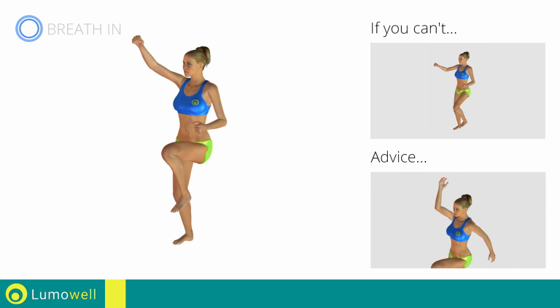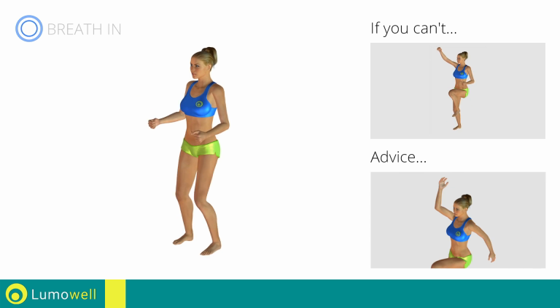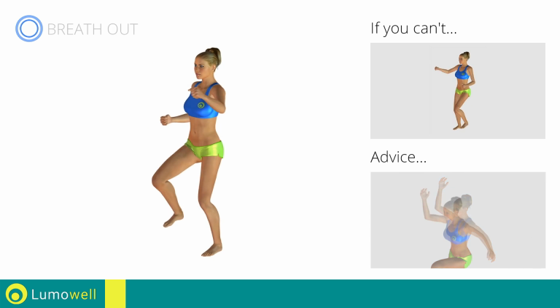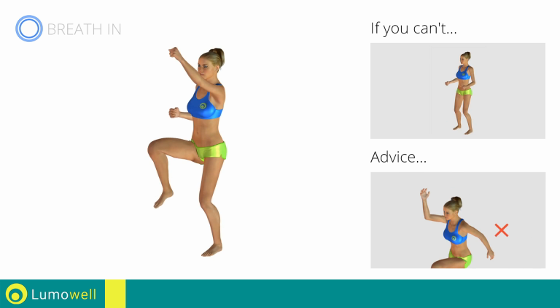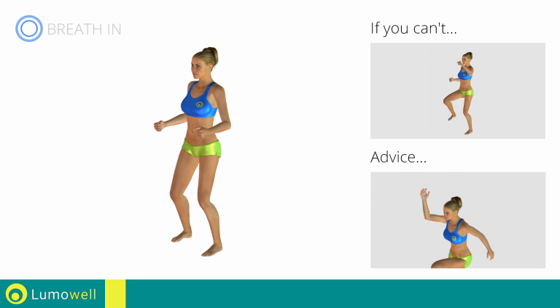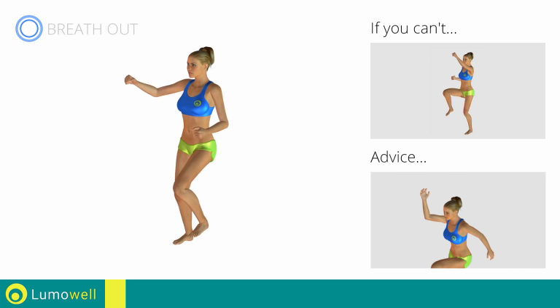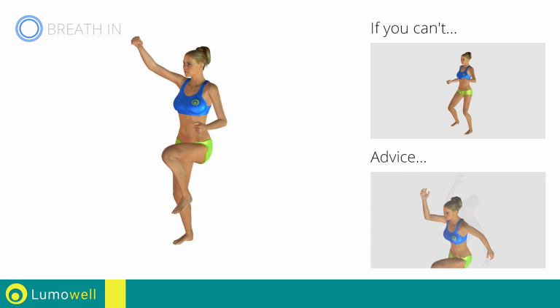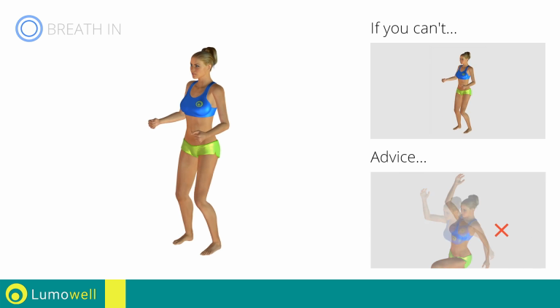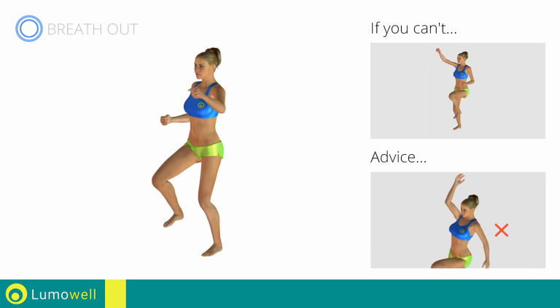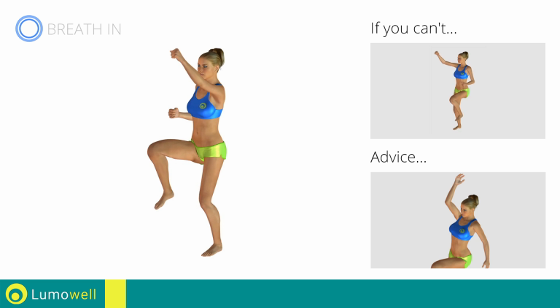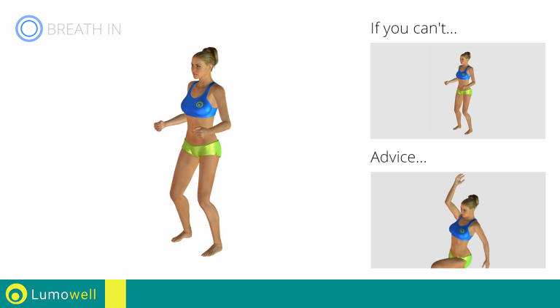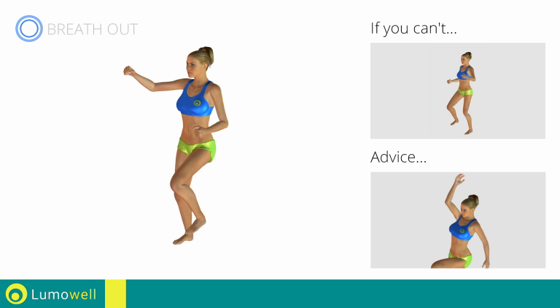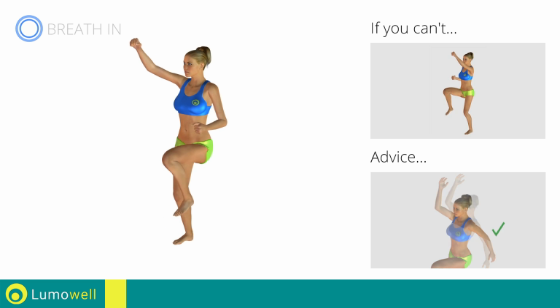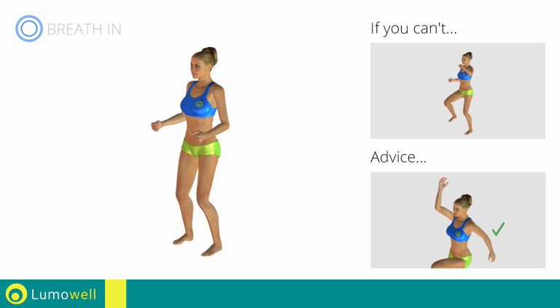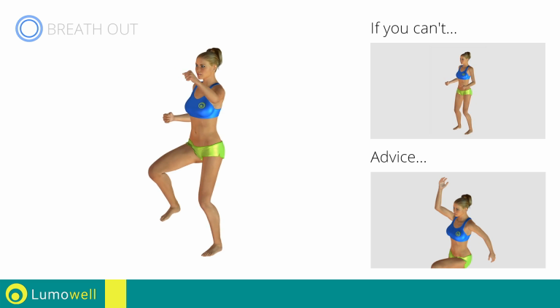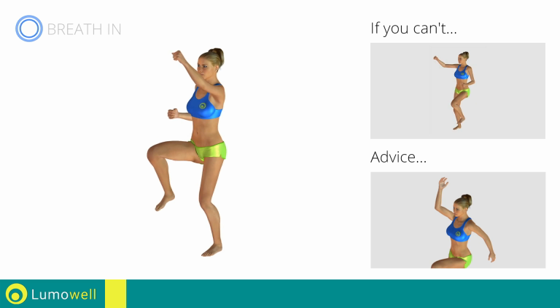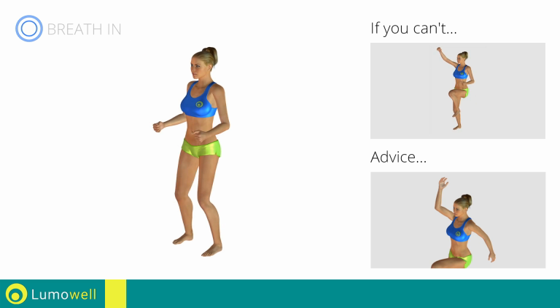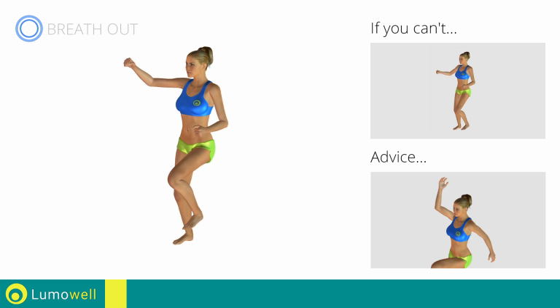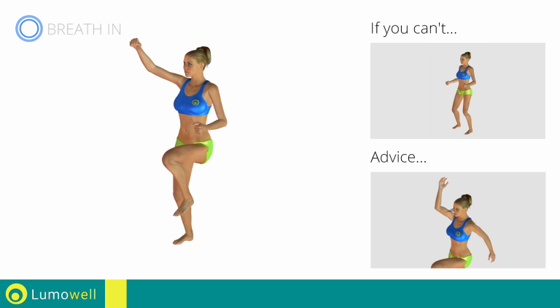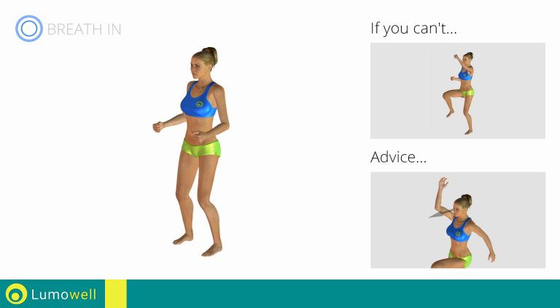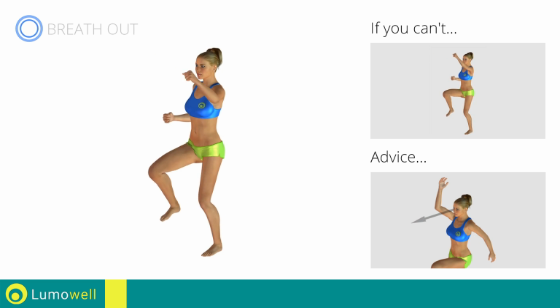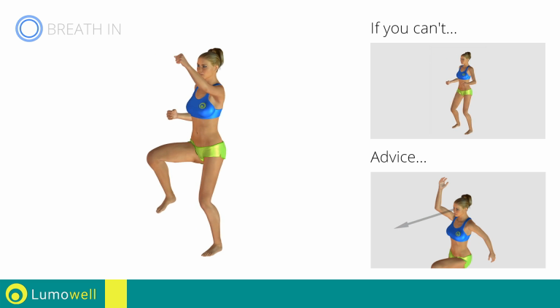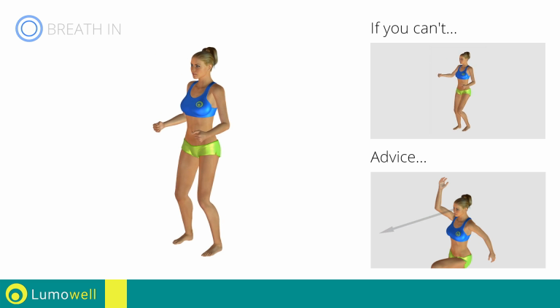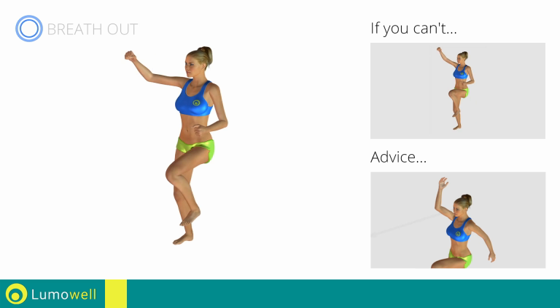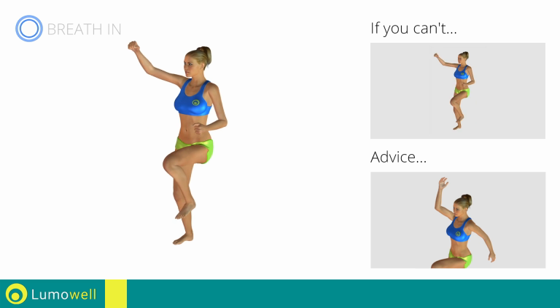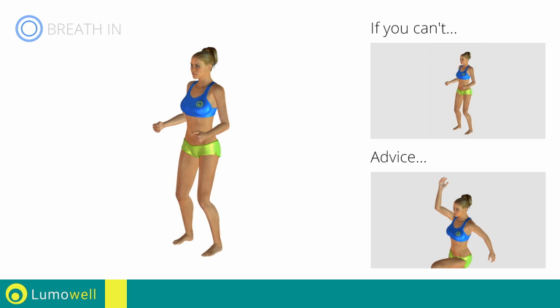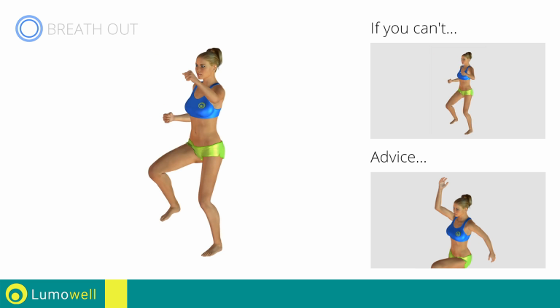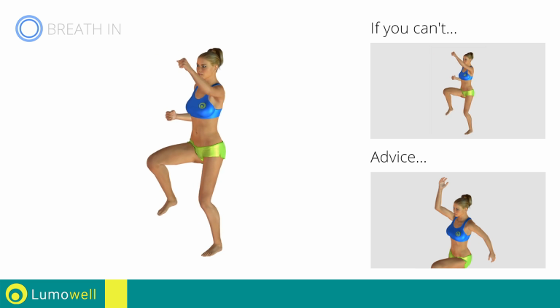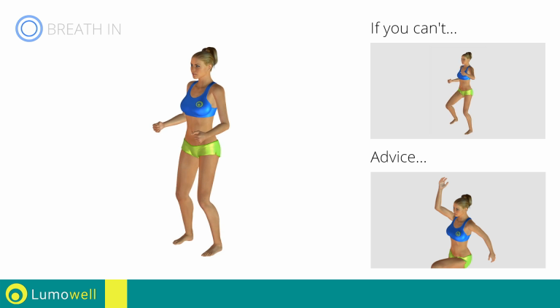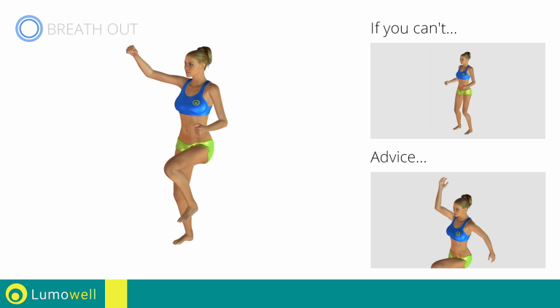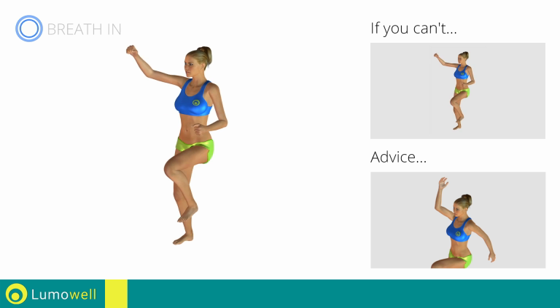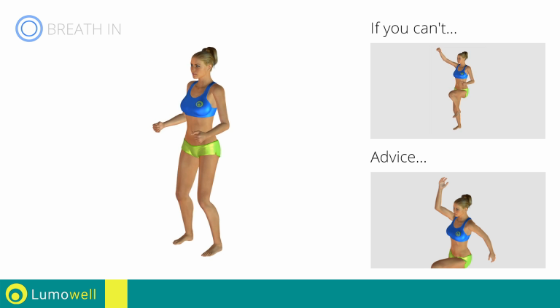Do not bend or curve your back. To keep straight, look forward at a fixed point in front of you and then tighten your abs.